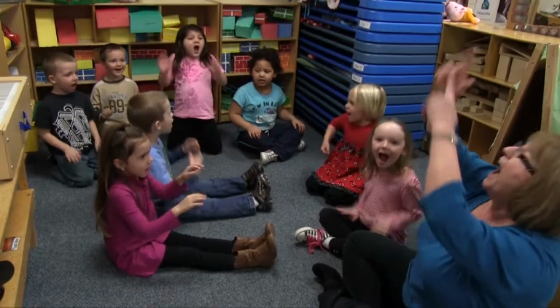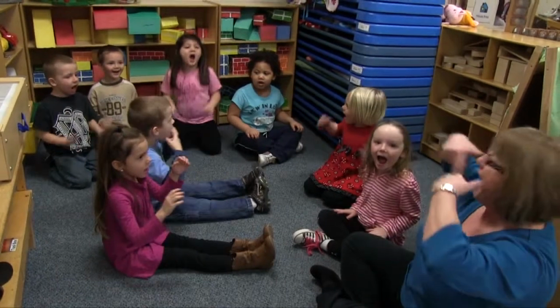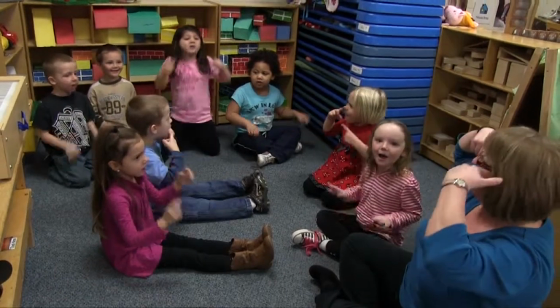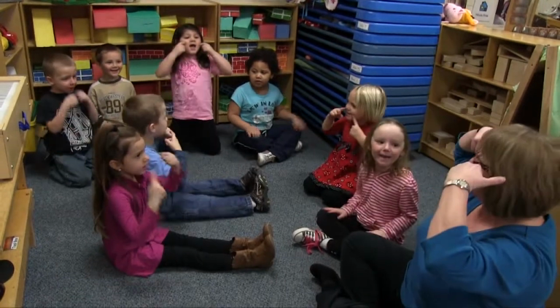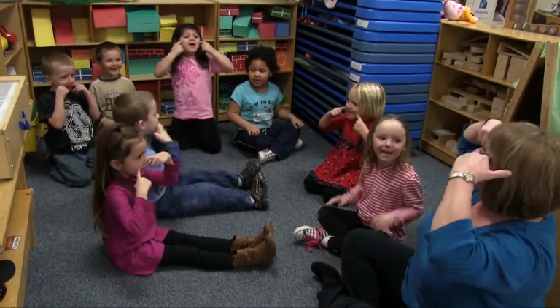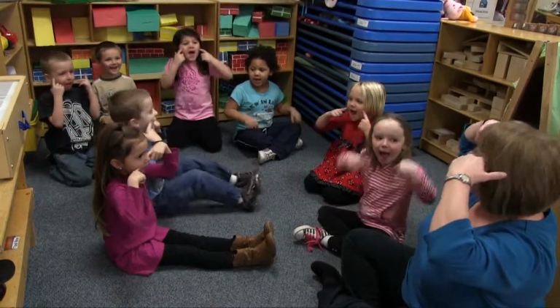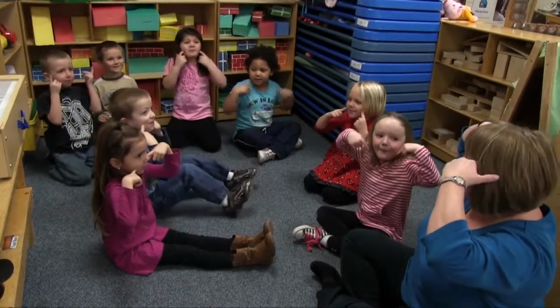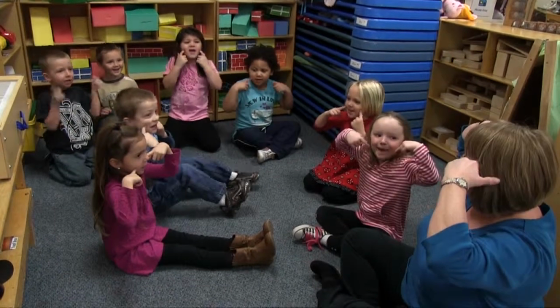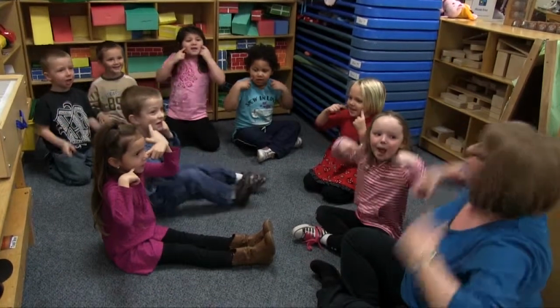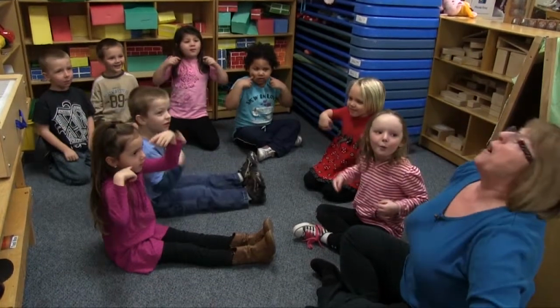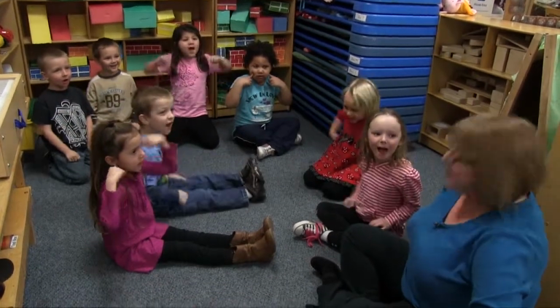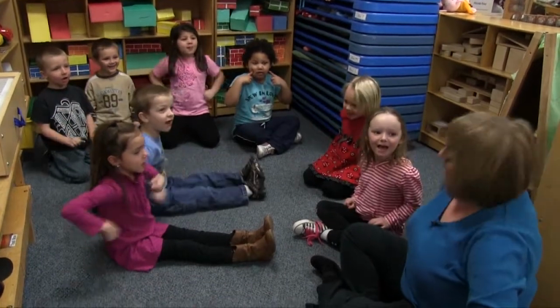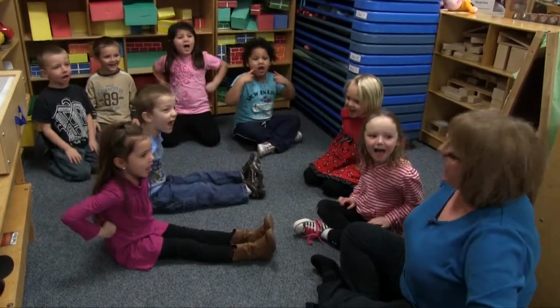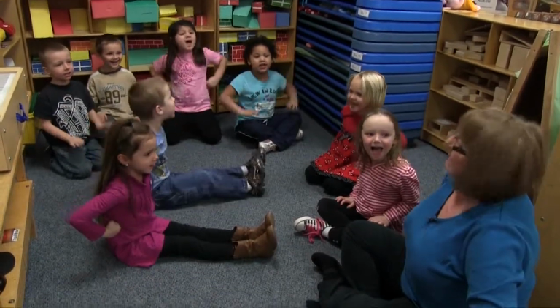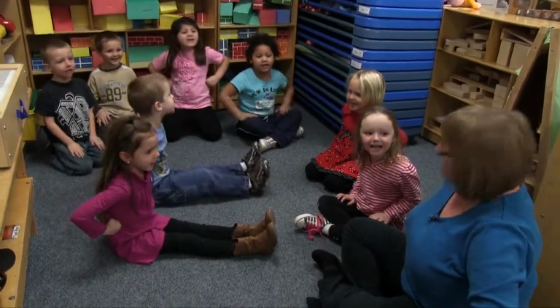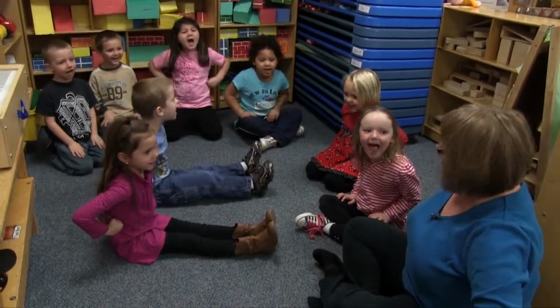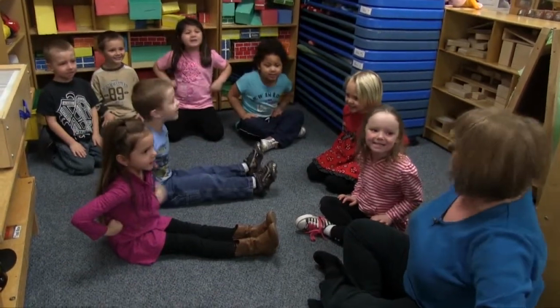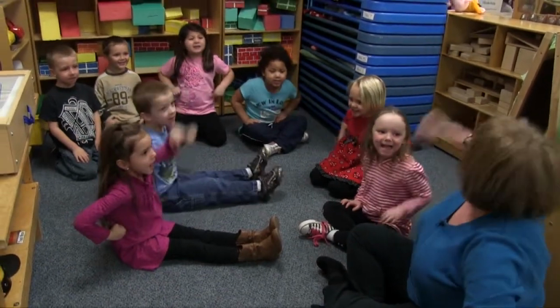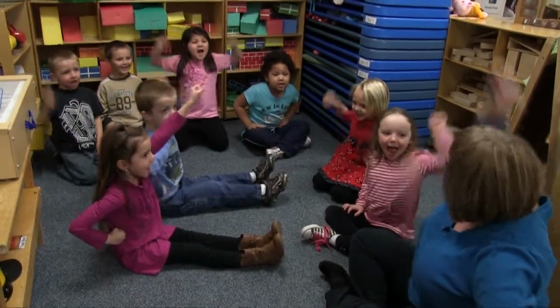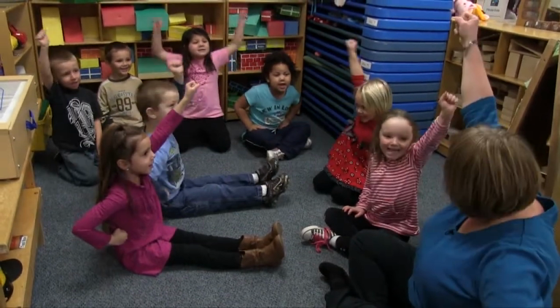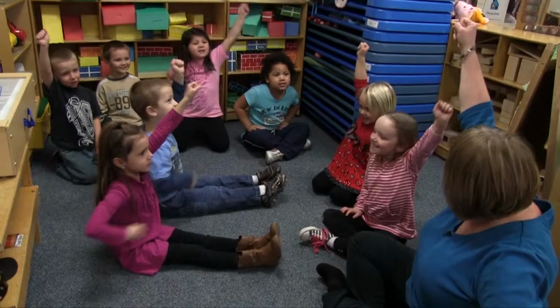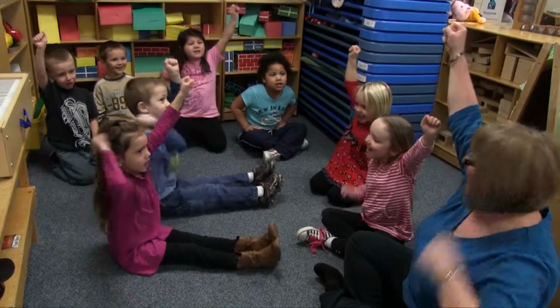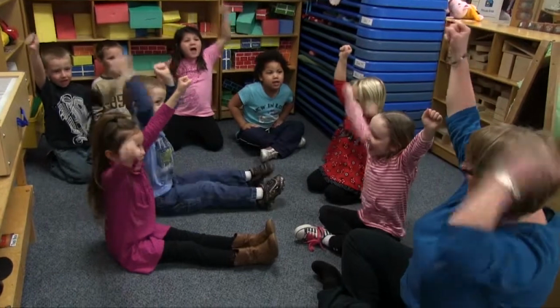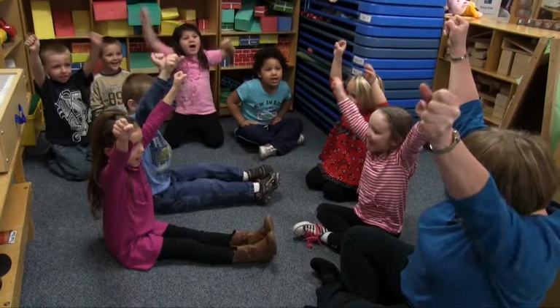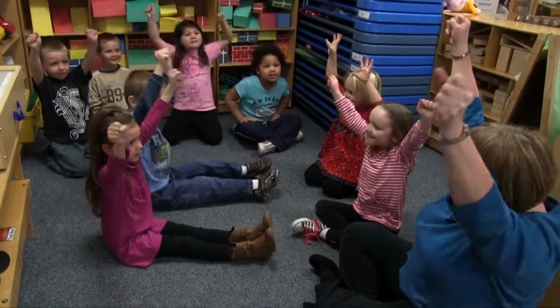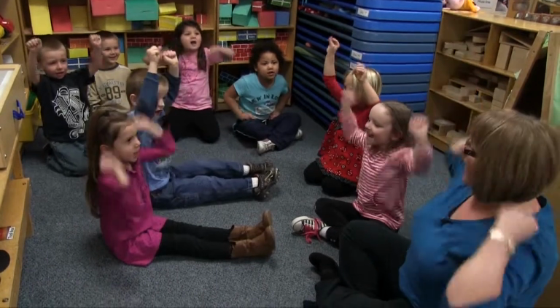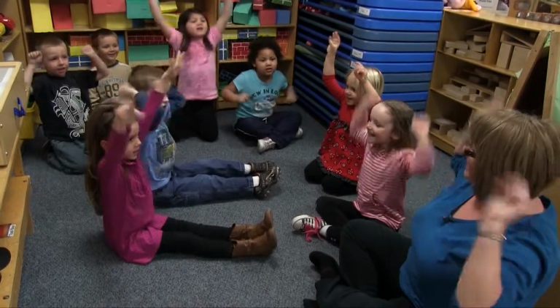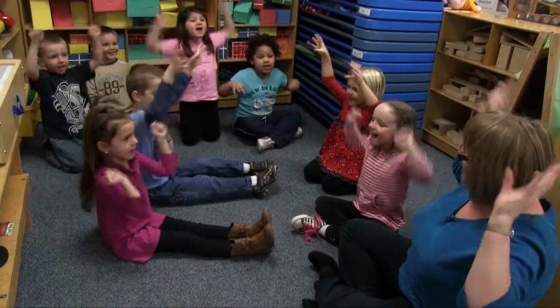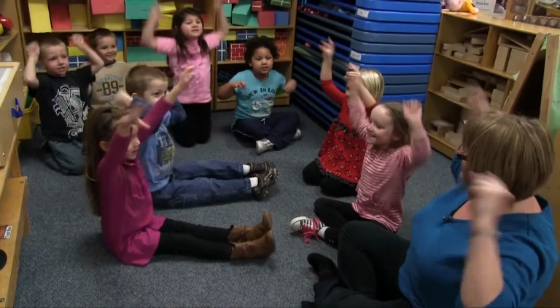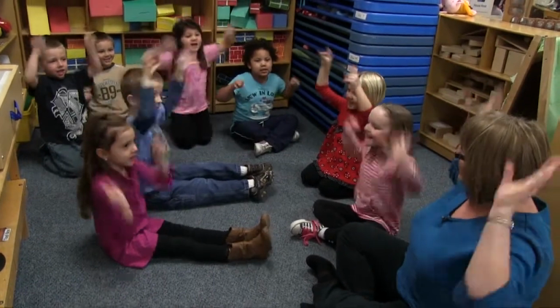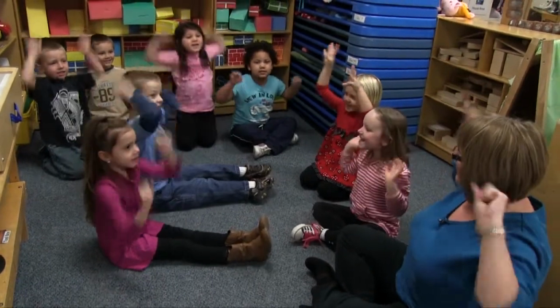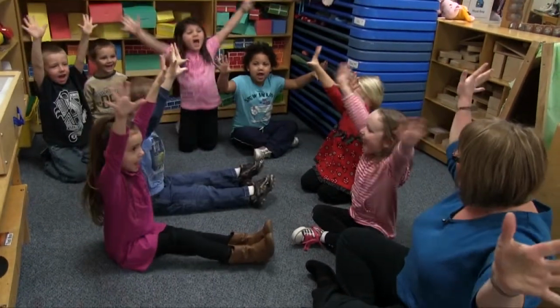Are we happy? Well, I guess... head start, head start. Yes, yes, yeah!